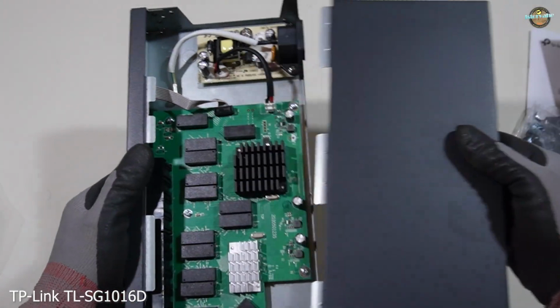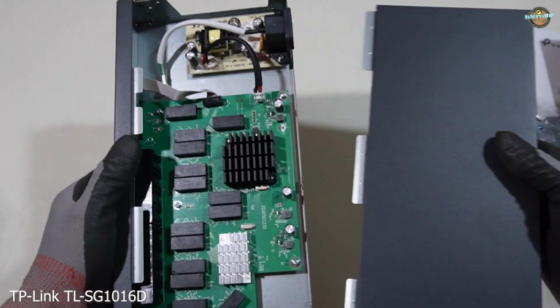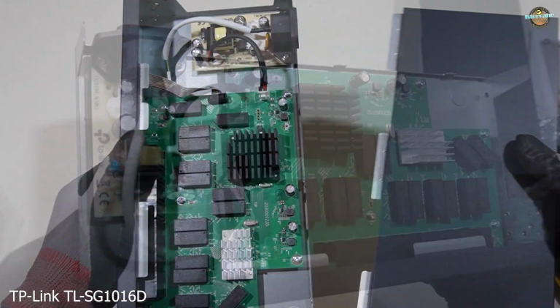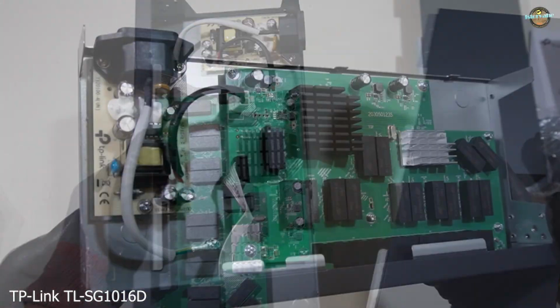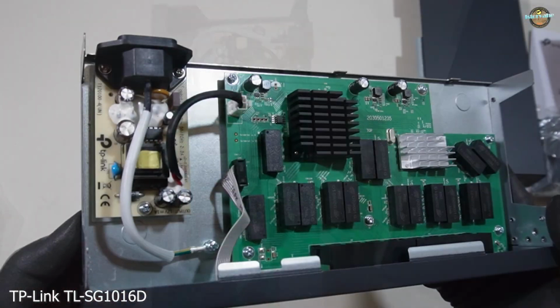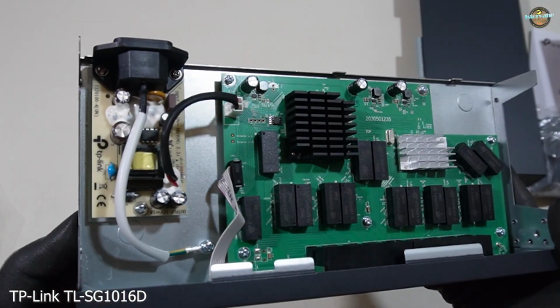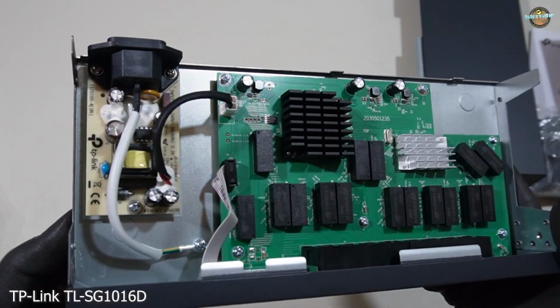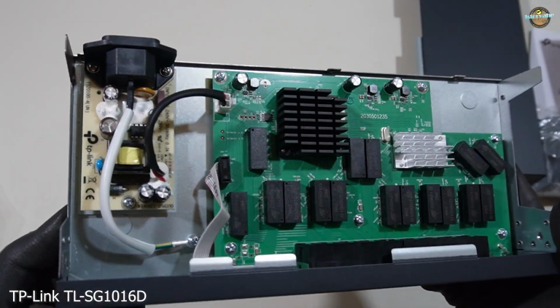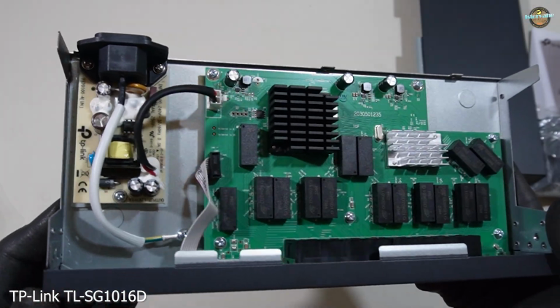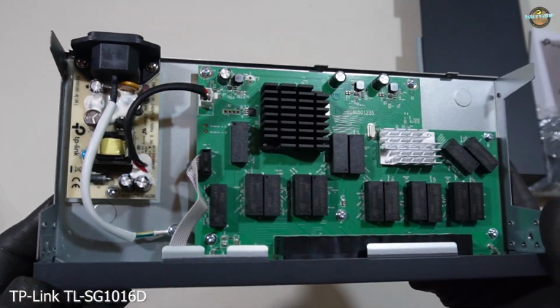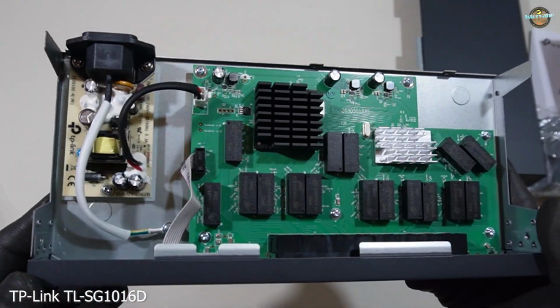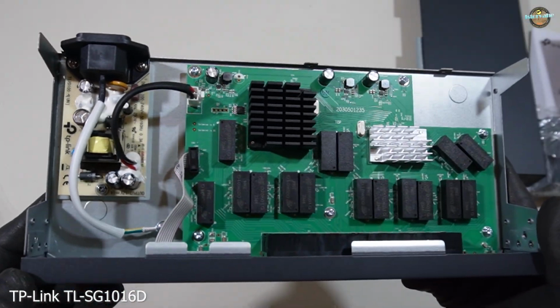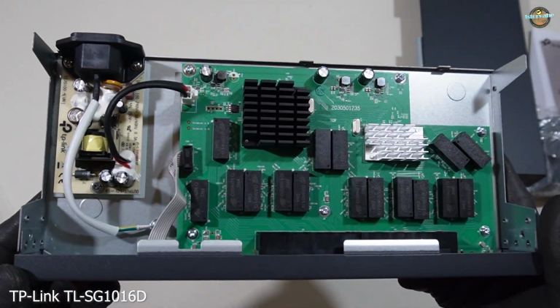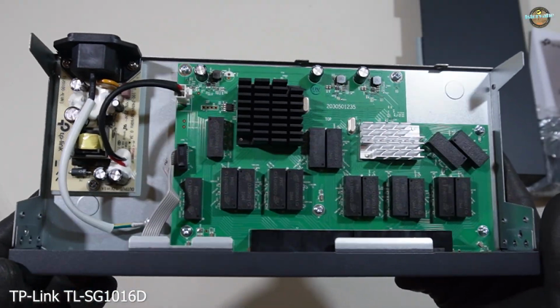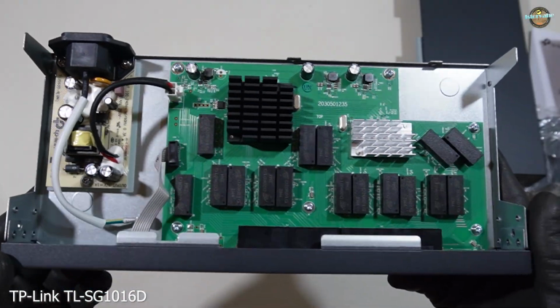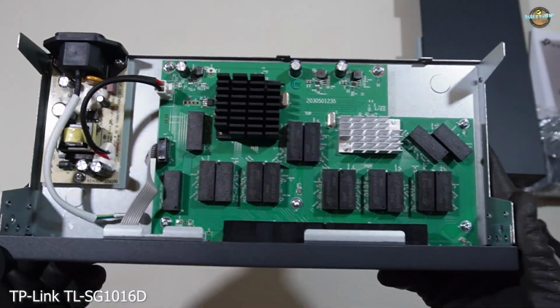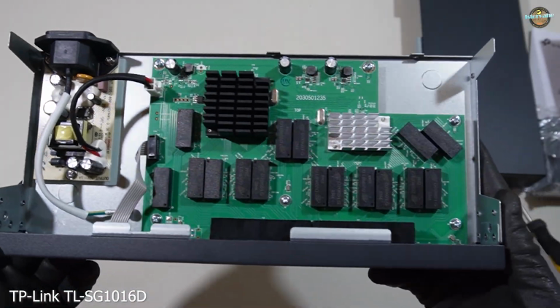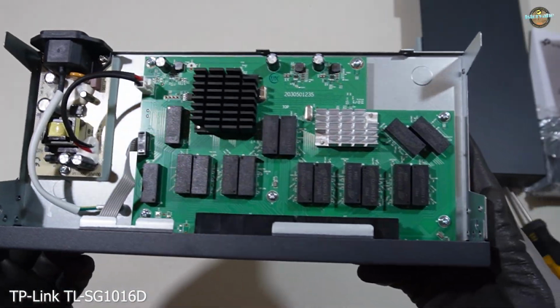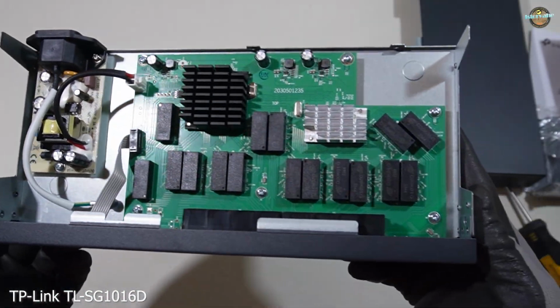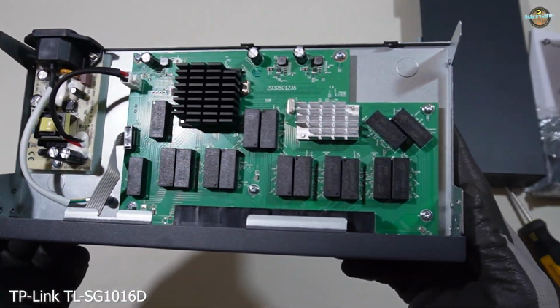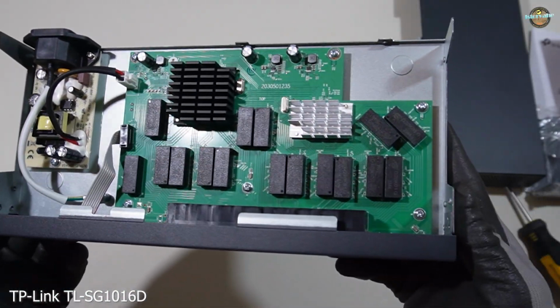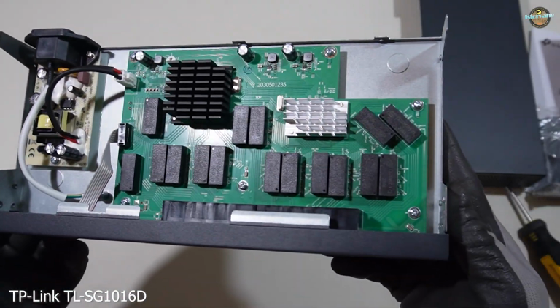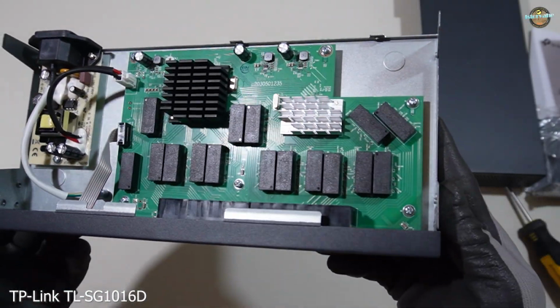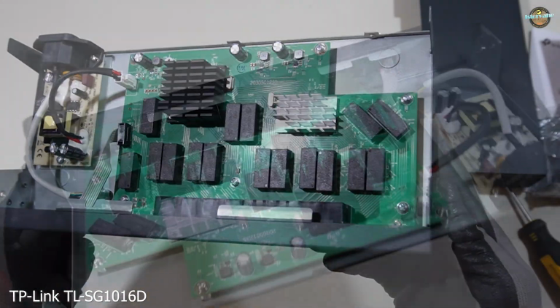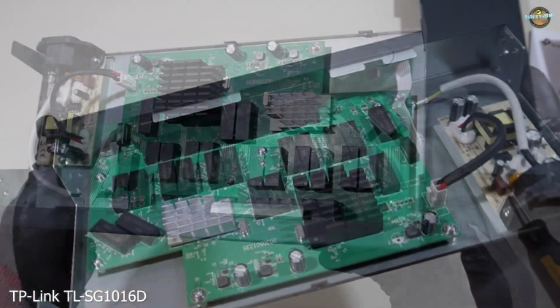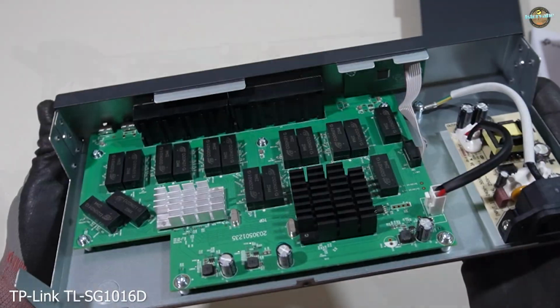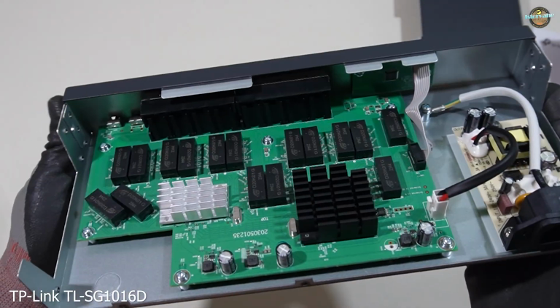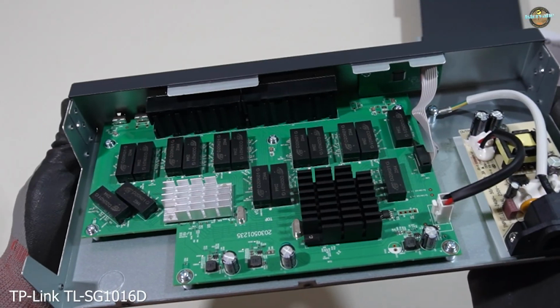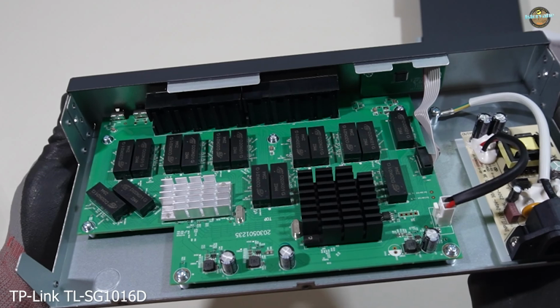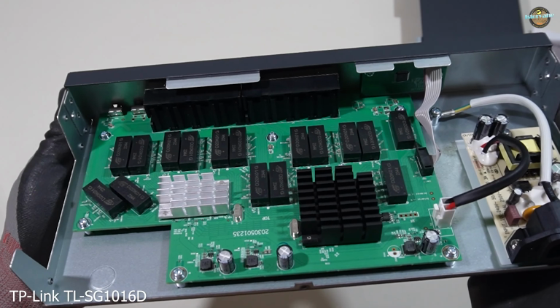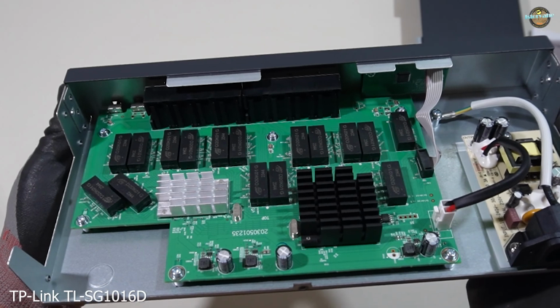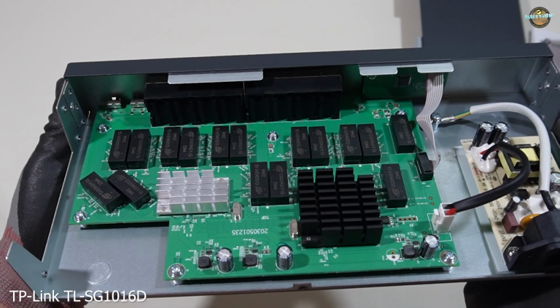The switch is fanless, ensuring silent operation and reduced energy consumption.